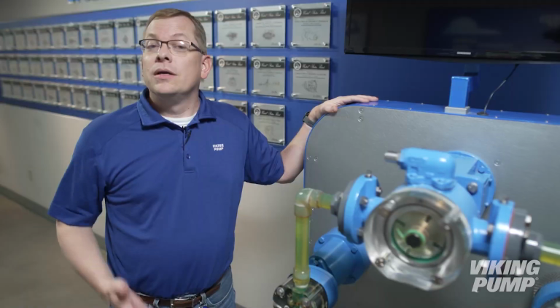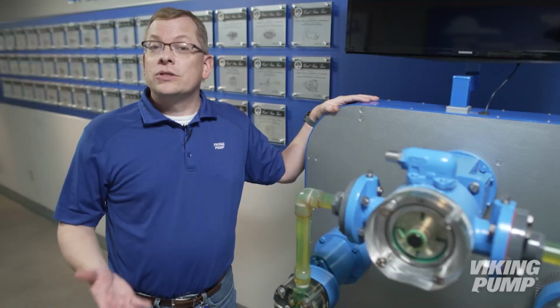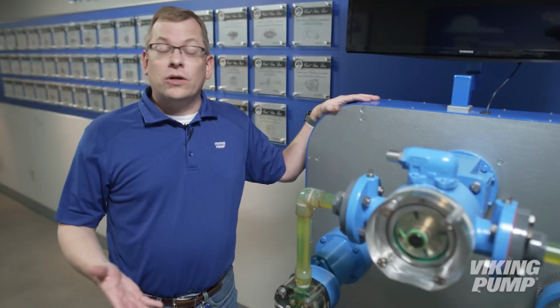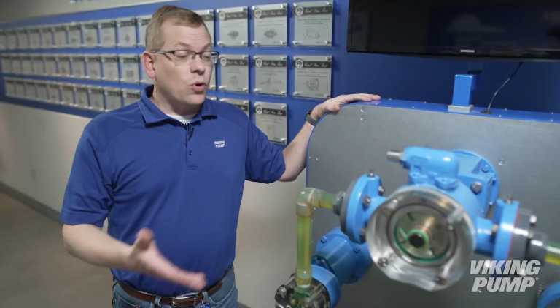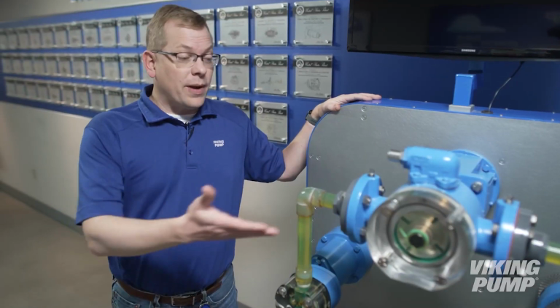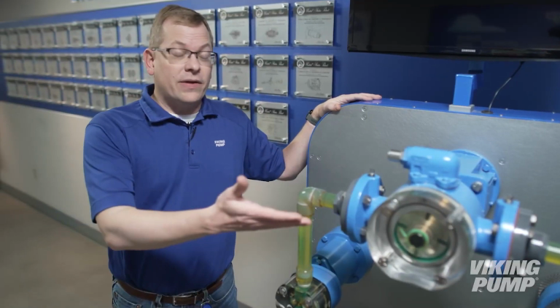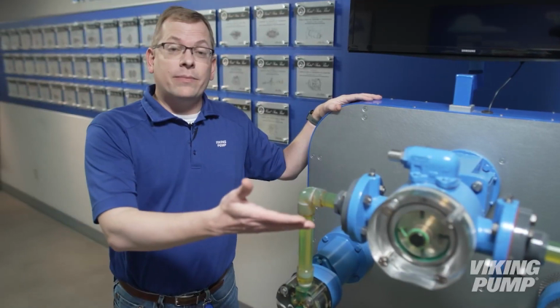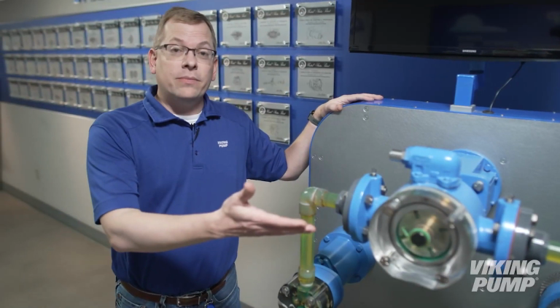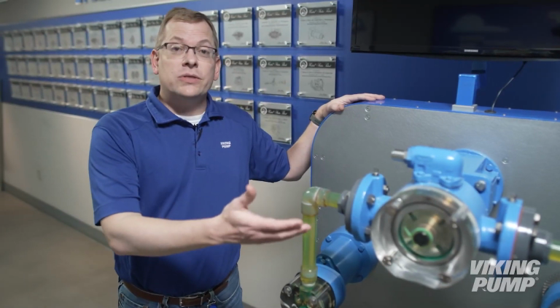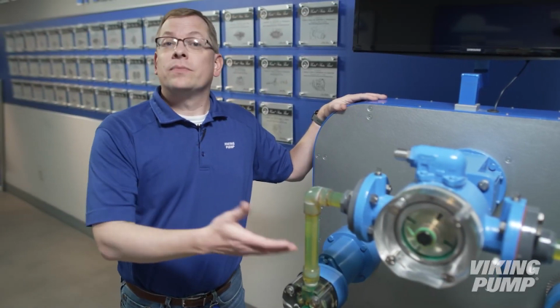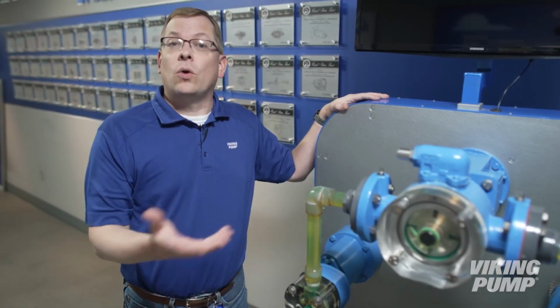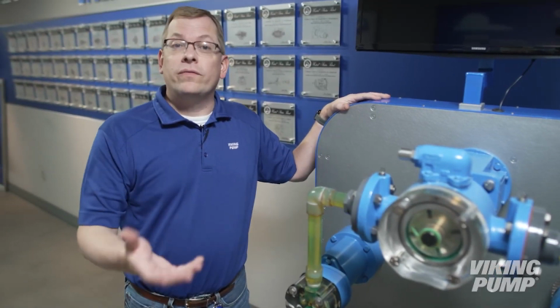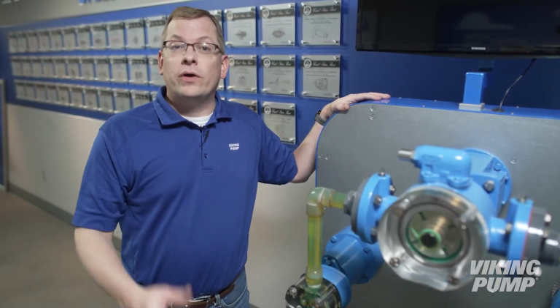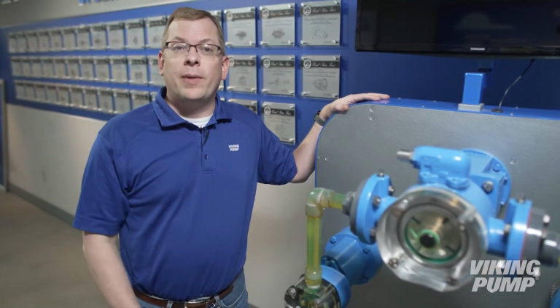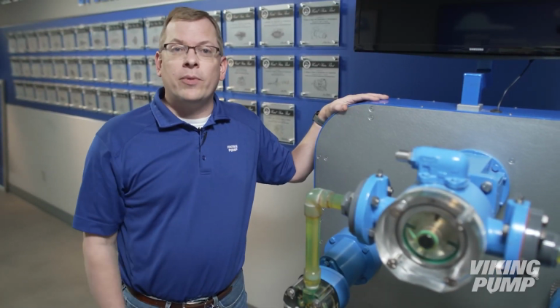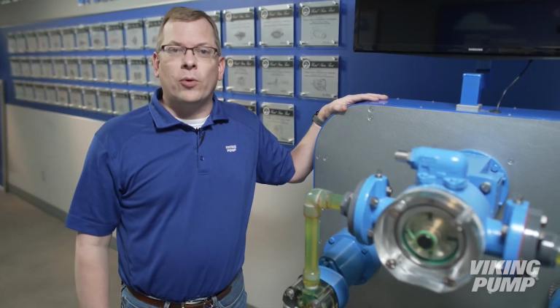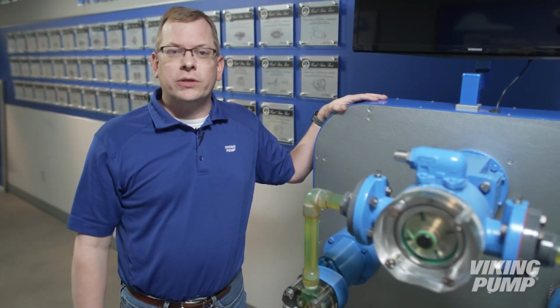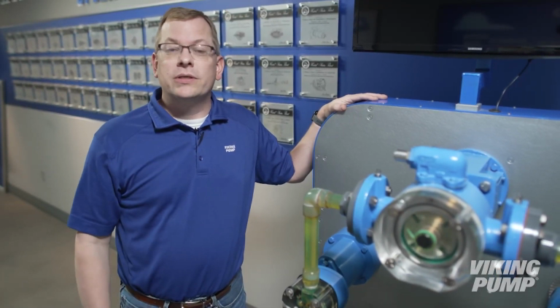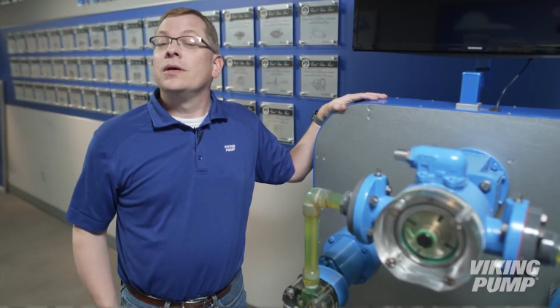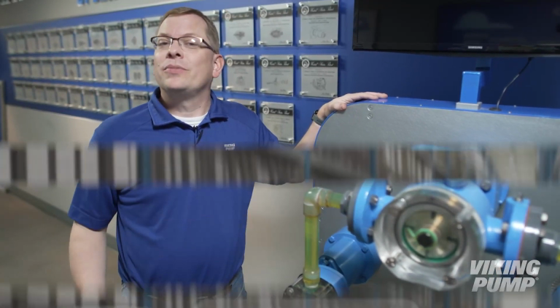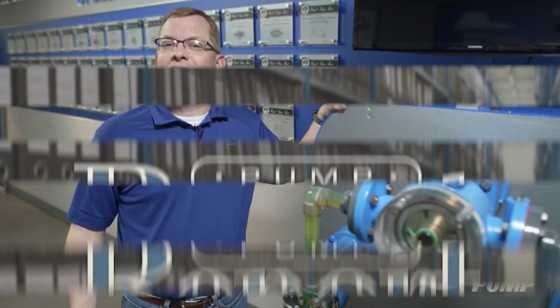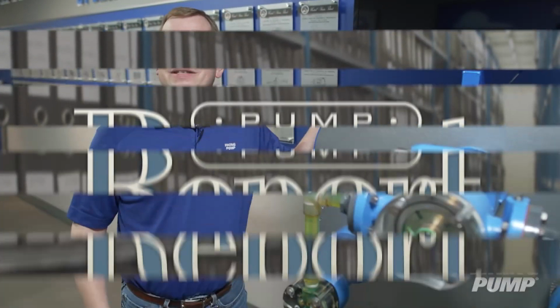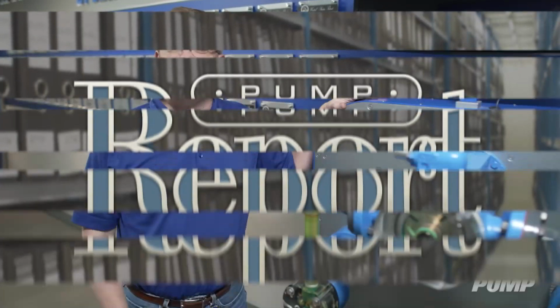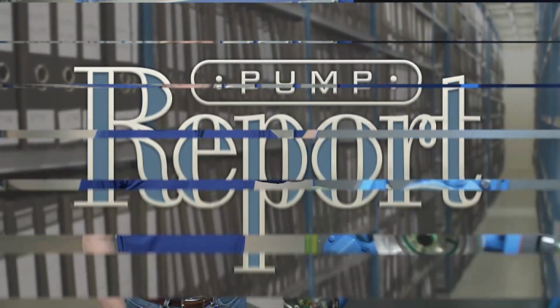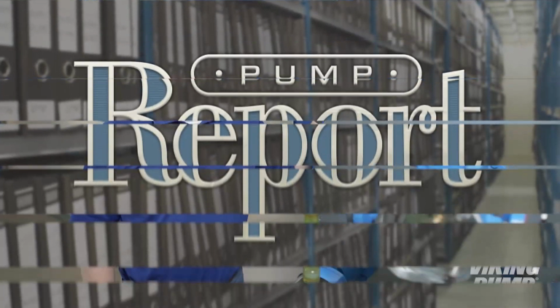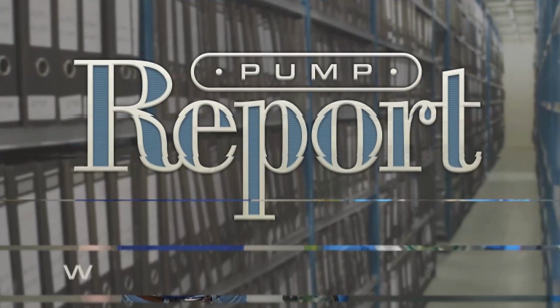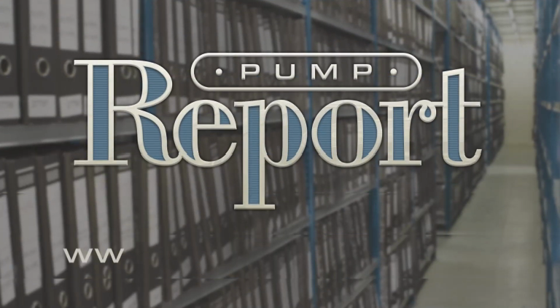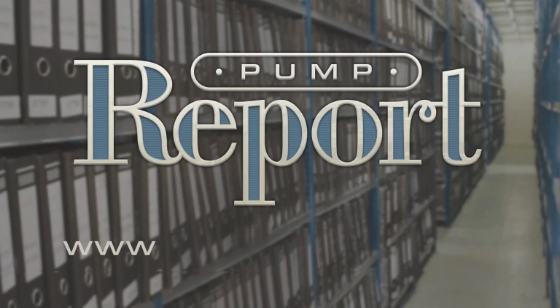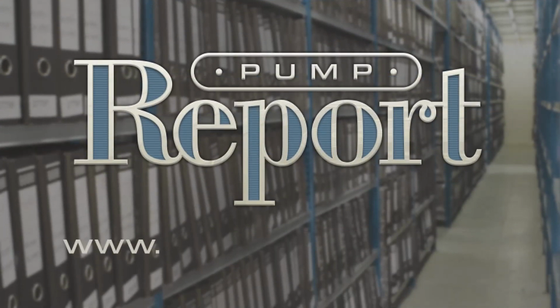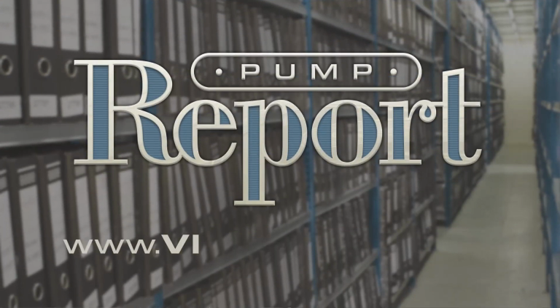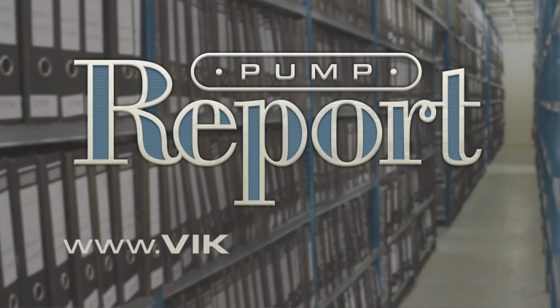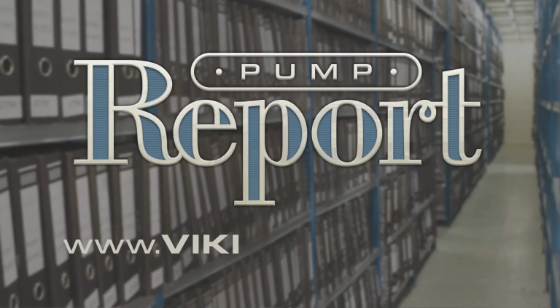To learn more about vane pumps, or to view other pump reports, please visit our website at vikingpump.com.